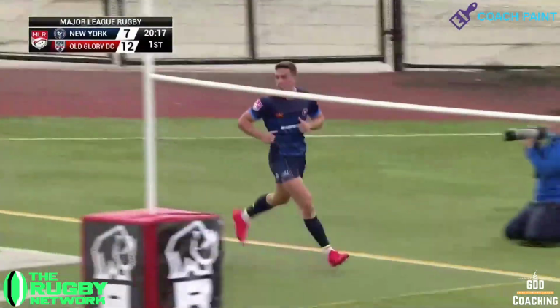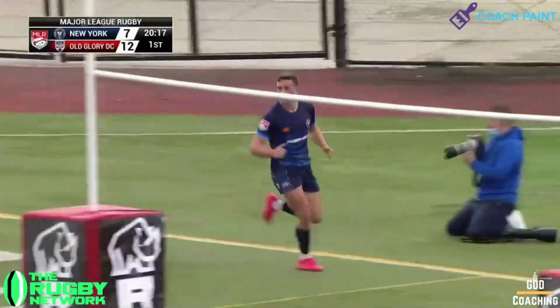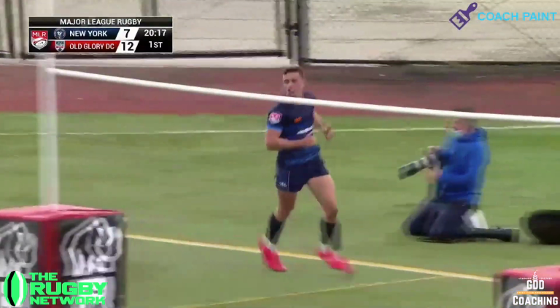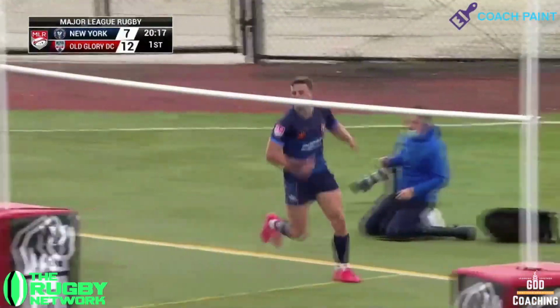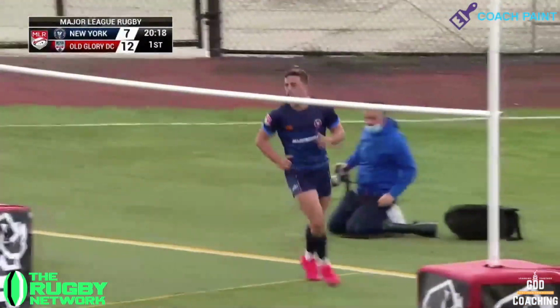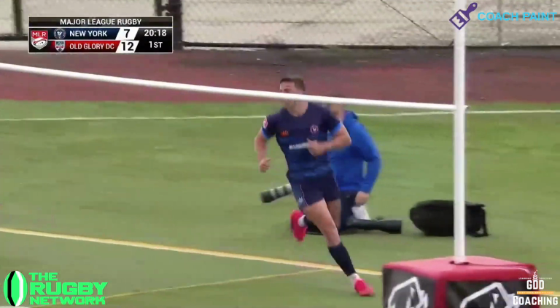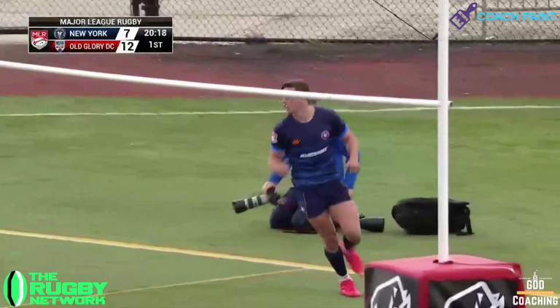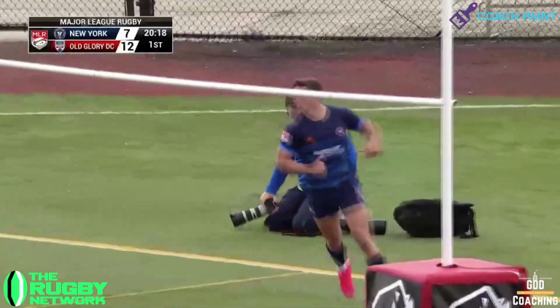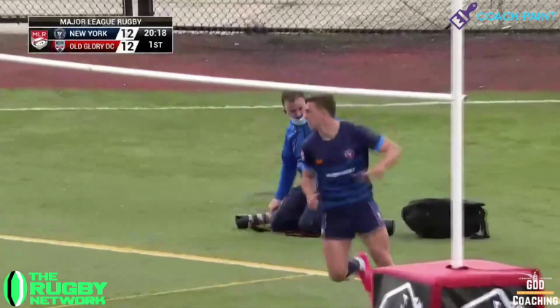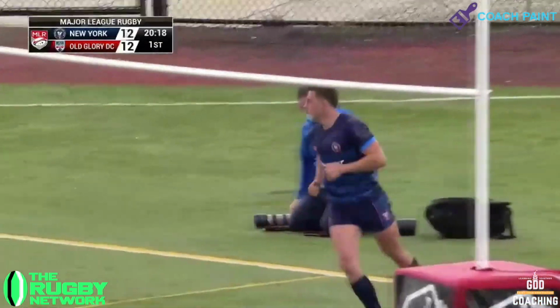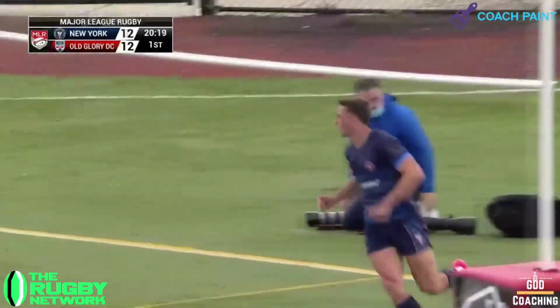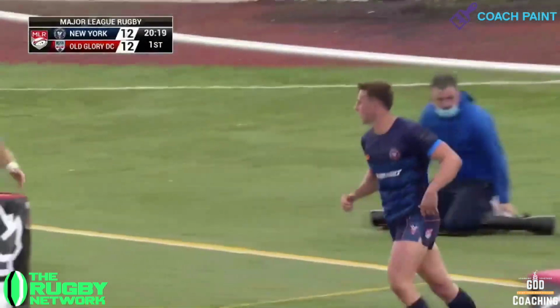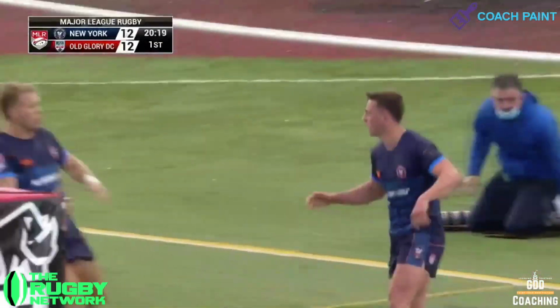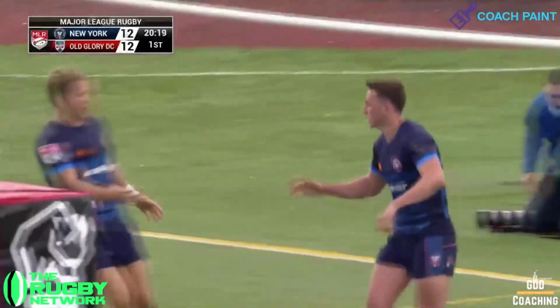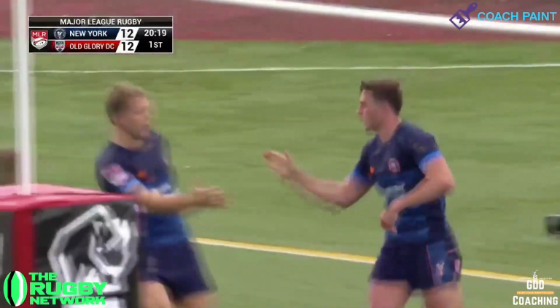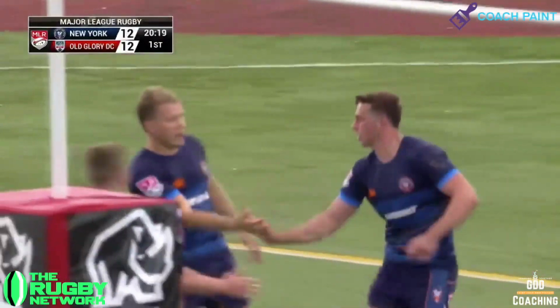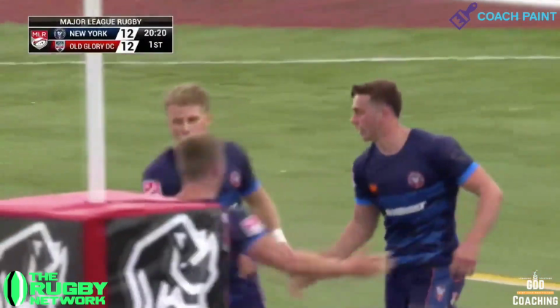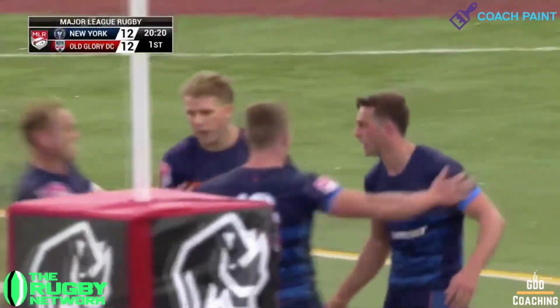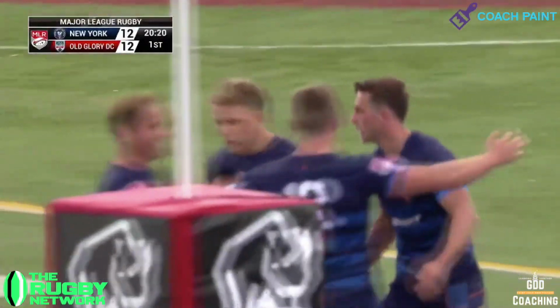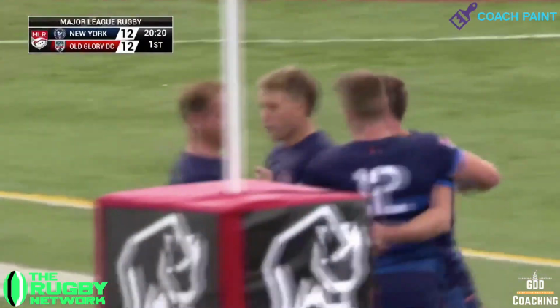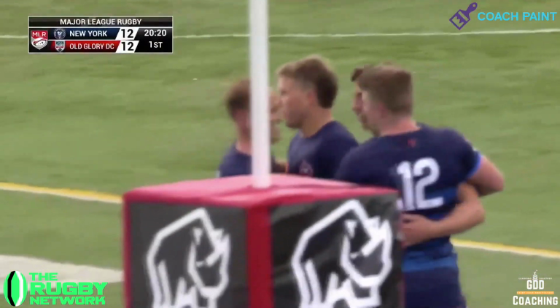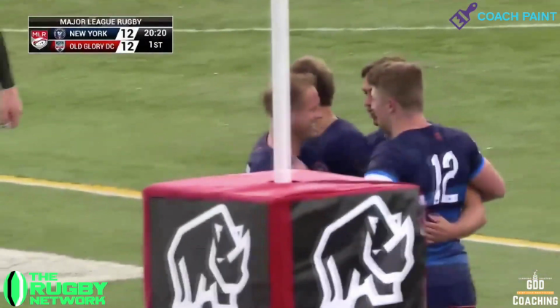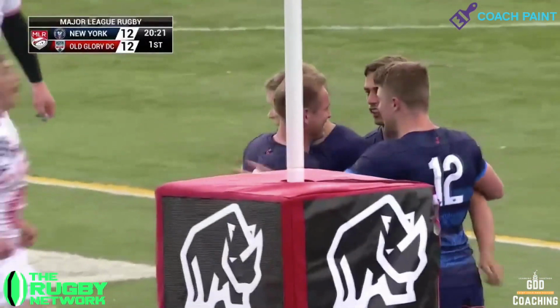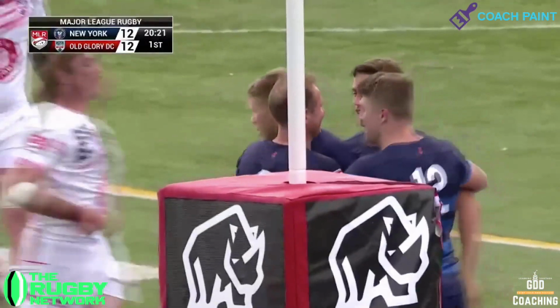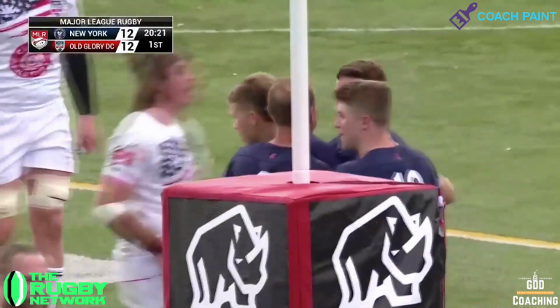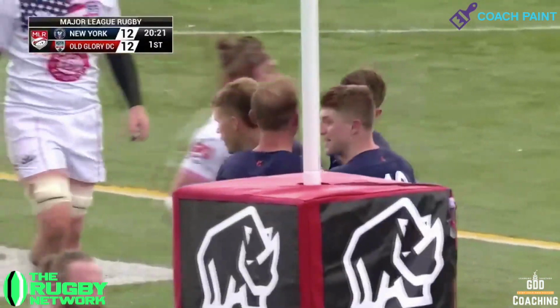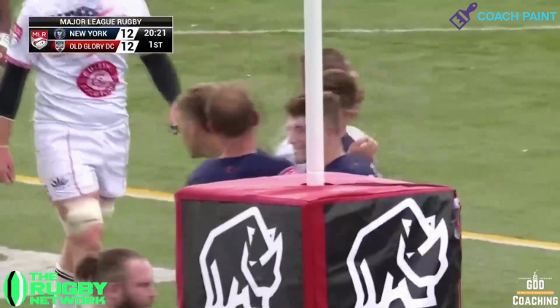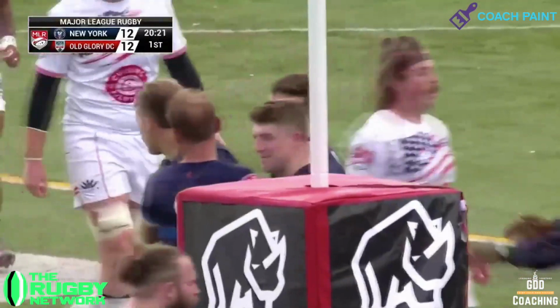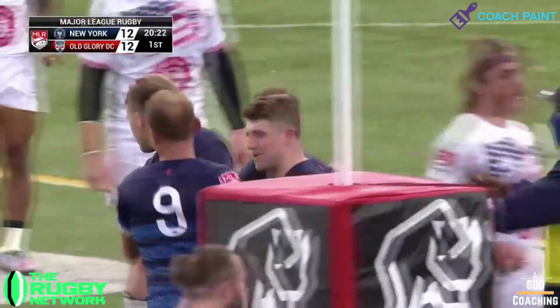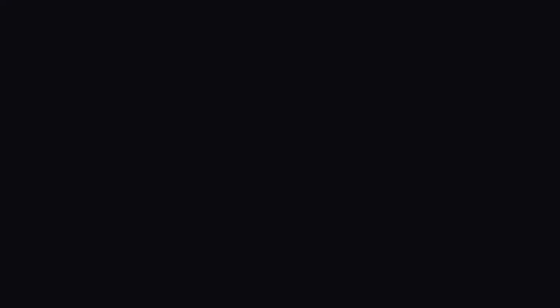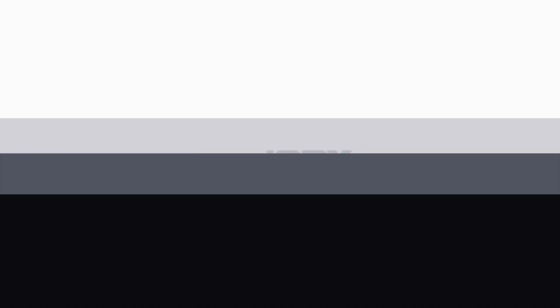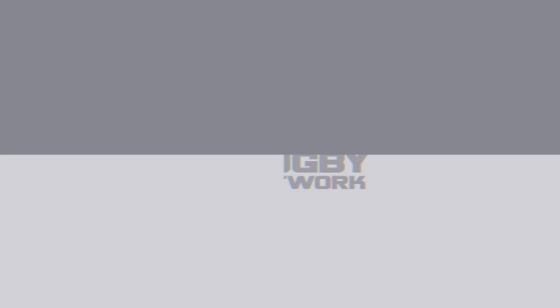MLR continues to impress week by week. I can't wait for this weekend. Until next time.